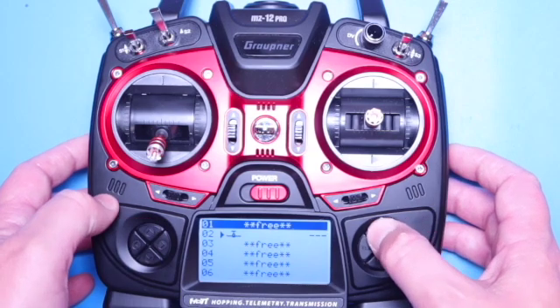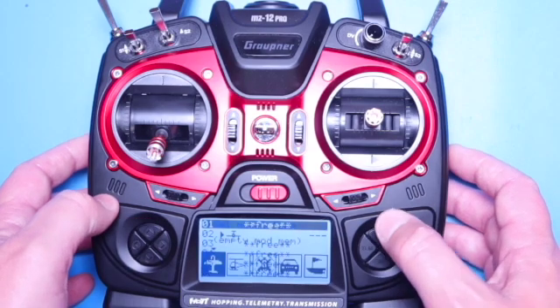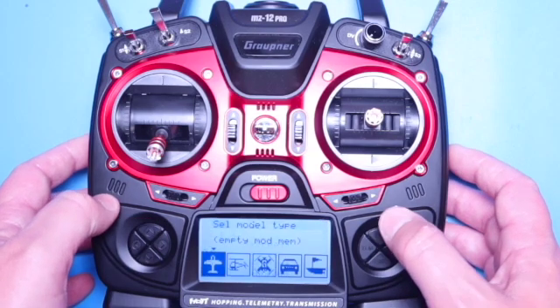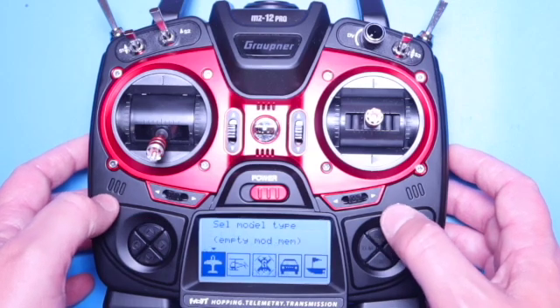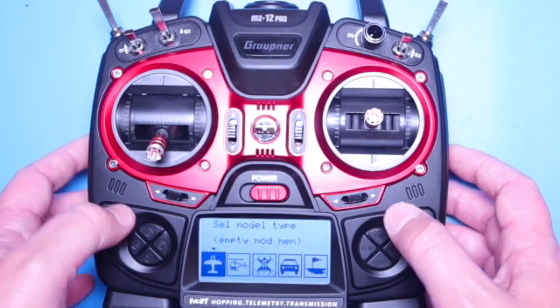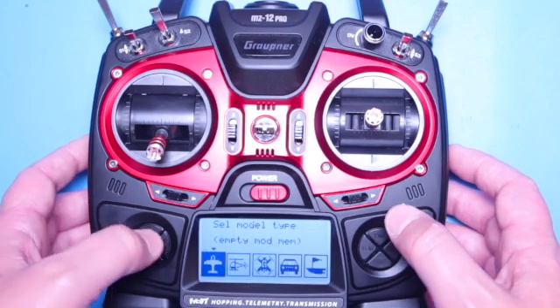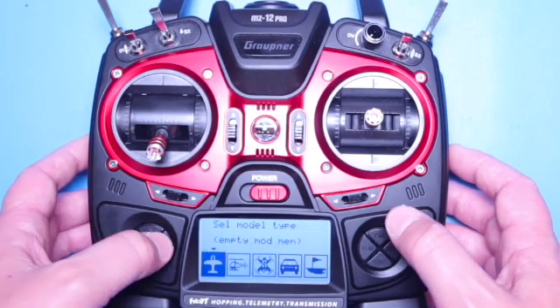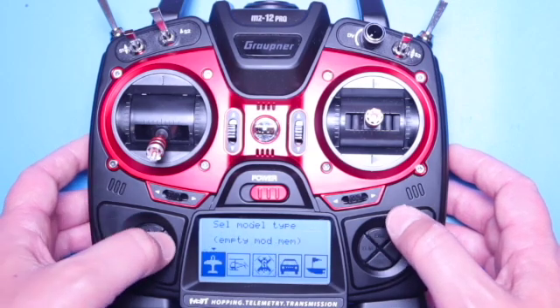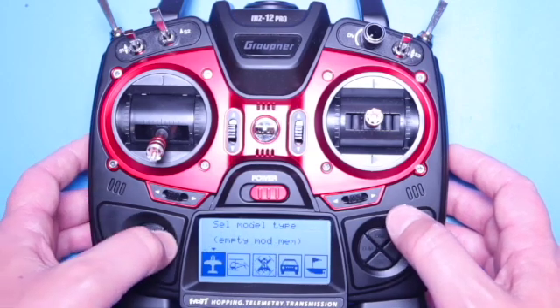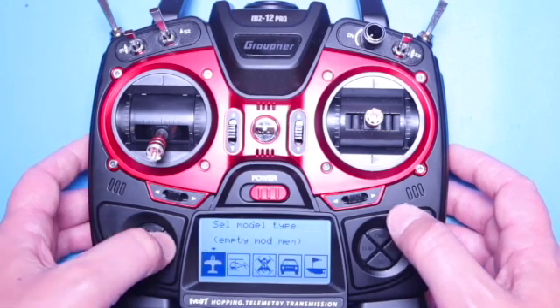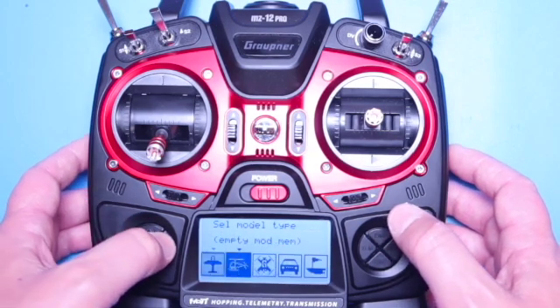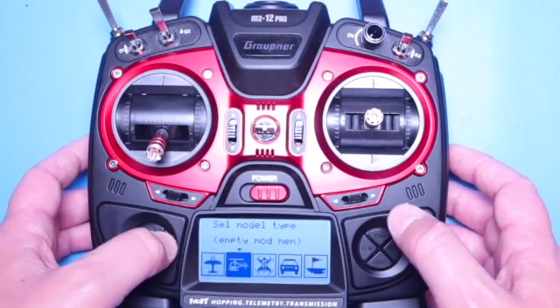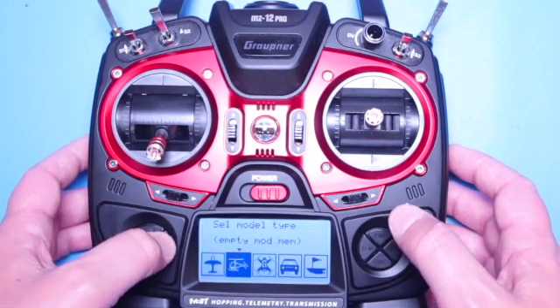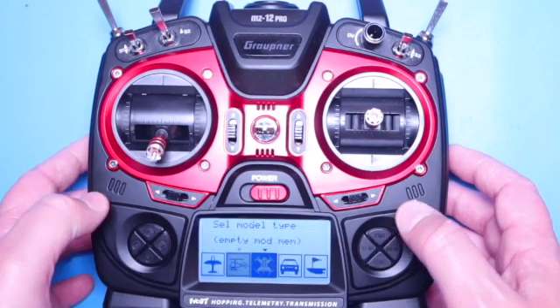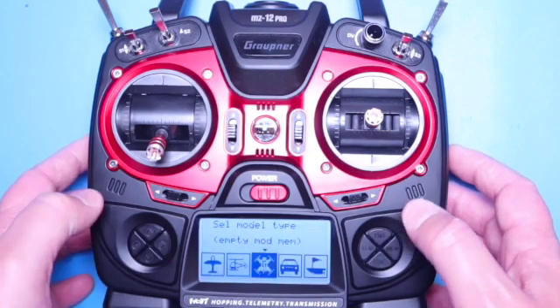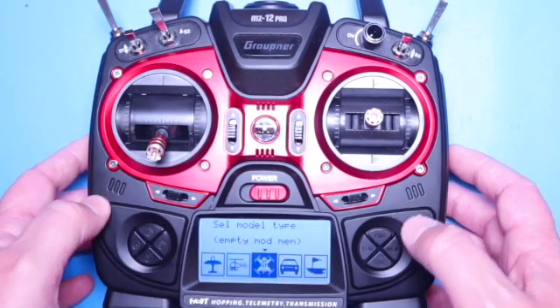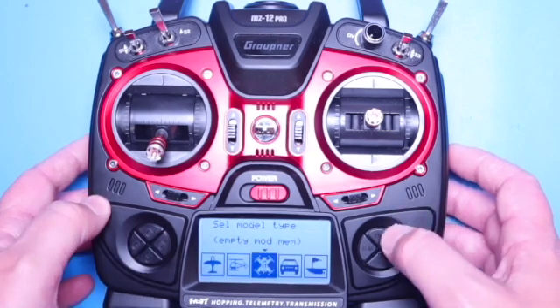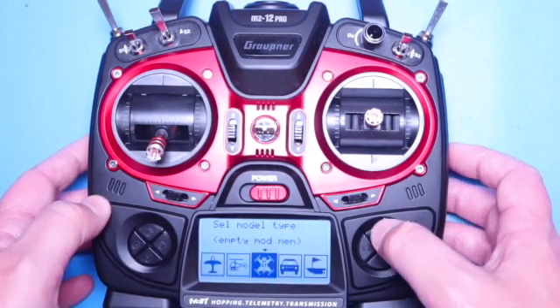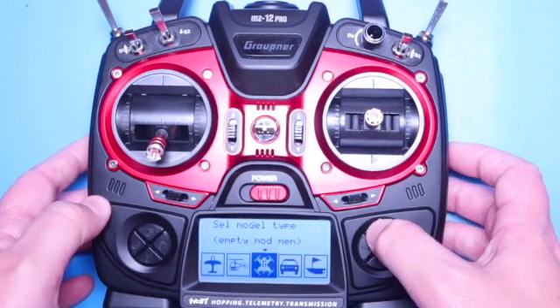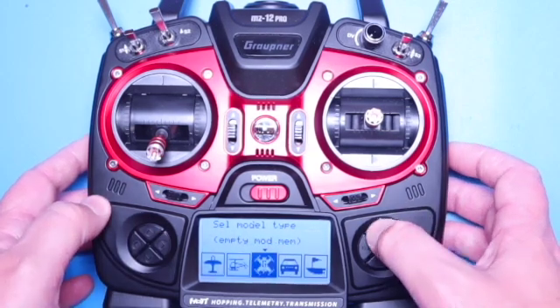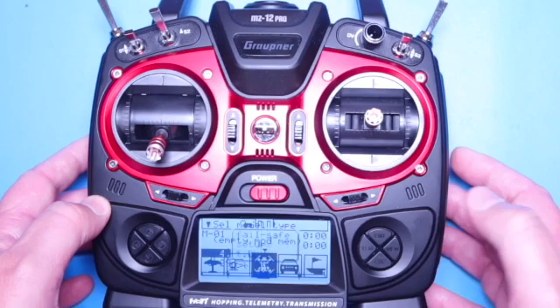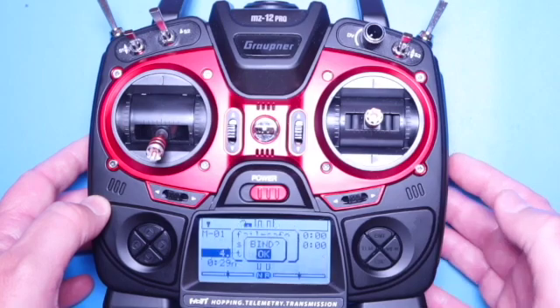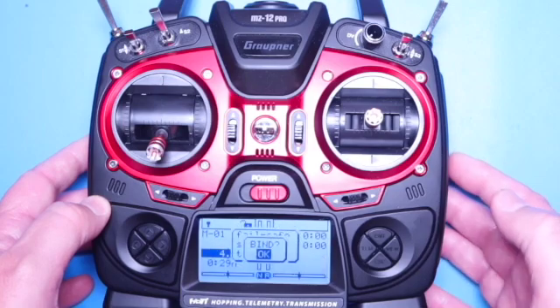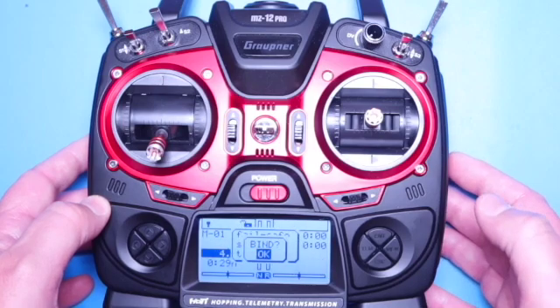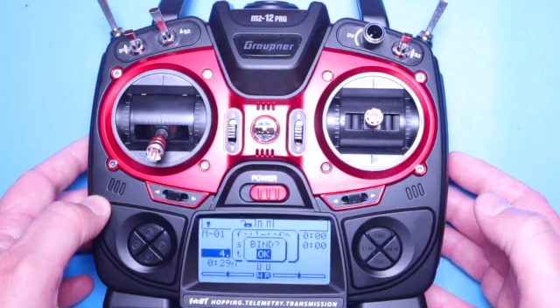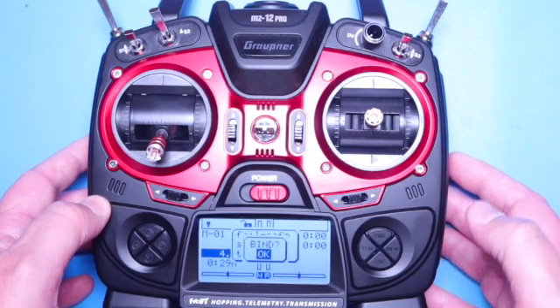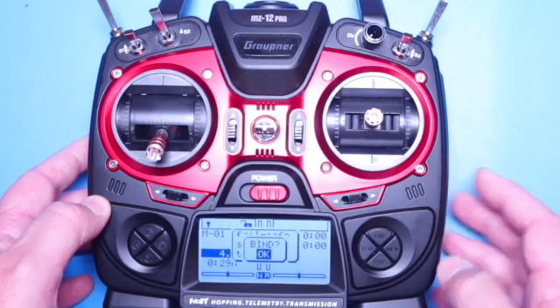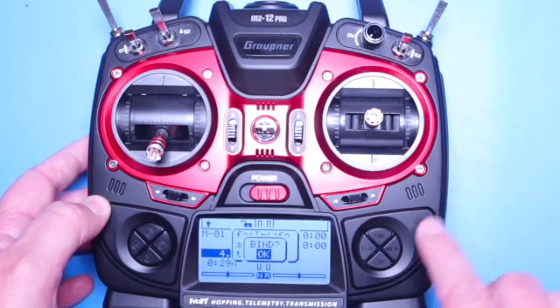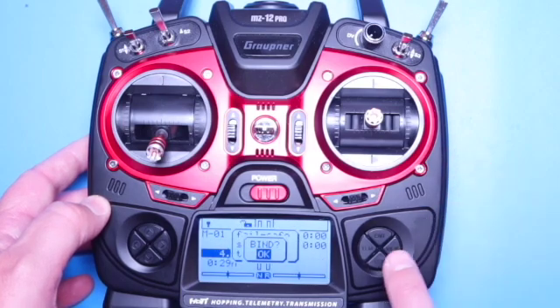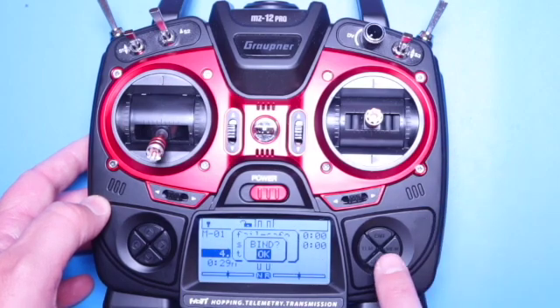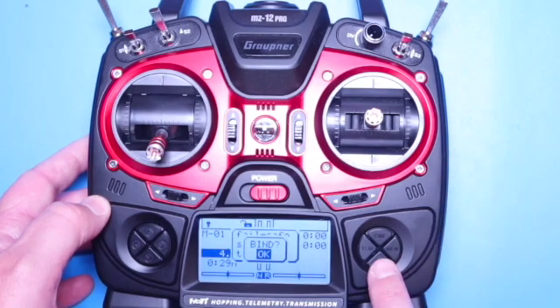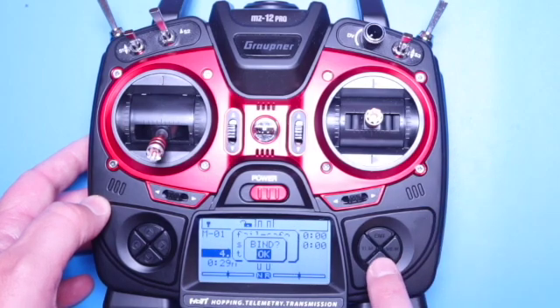After clicking enter, scroll to the icon that best represents the vehicle you're setting up.